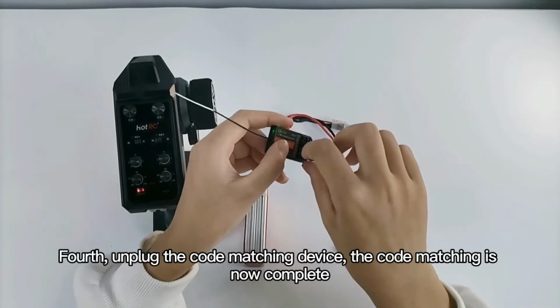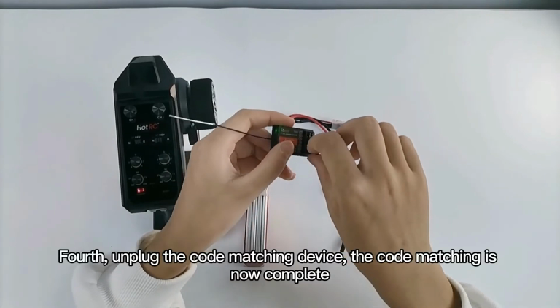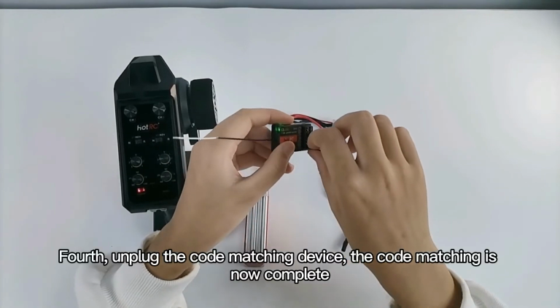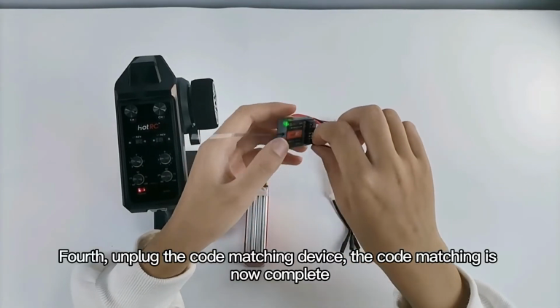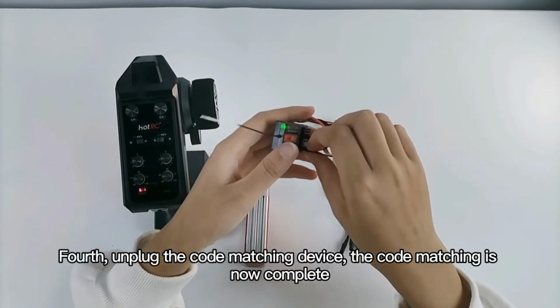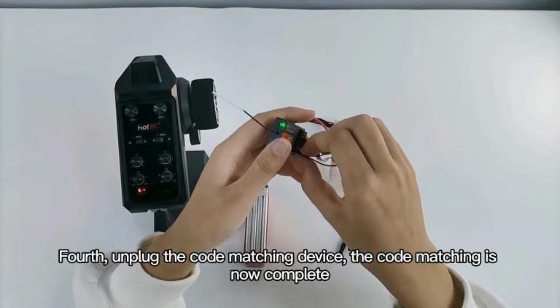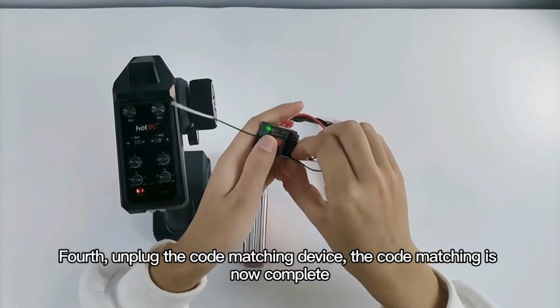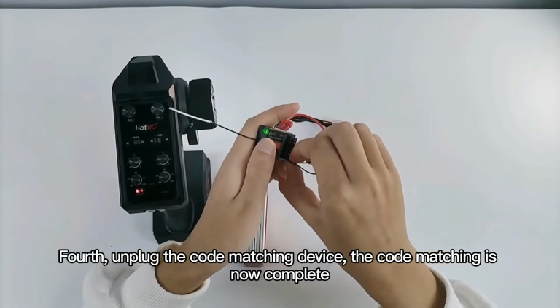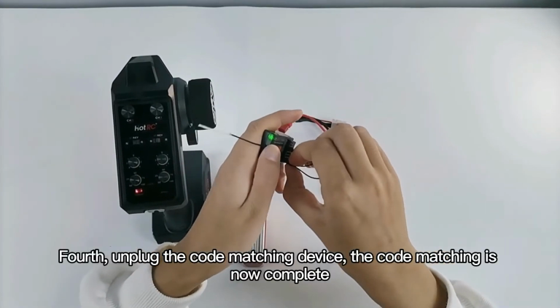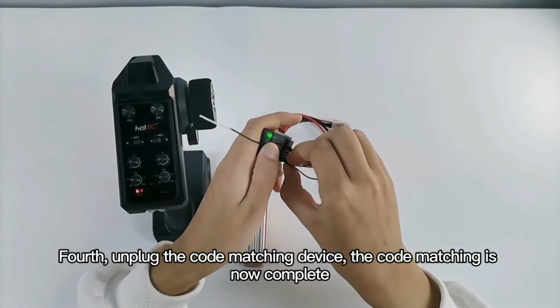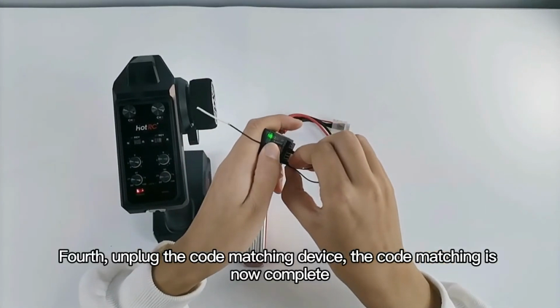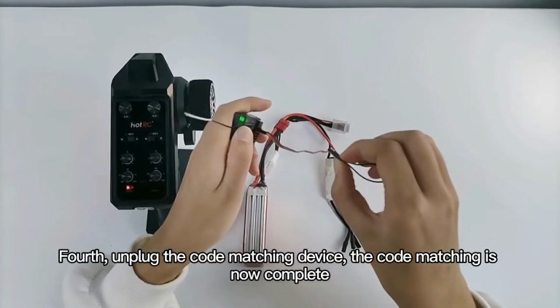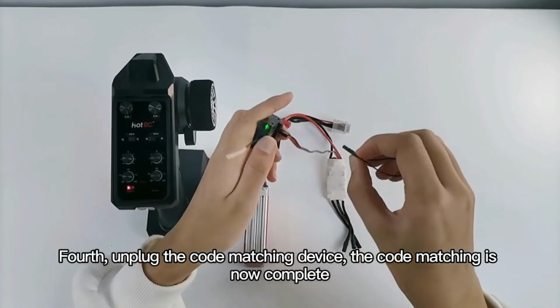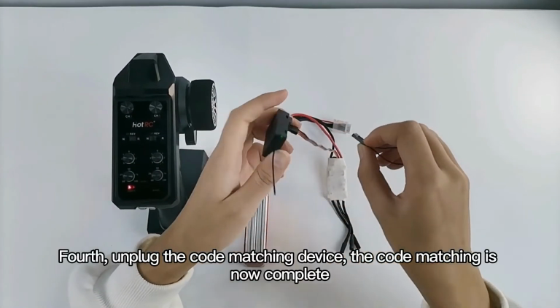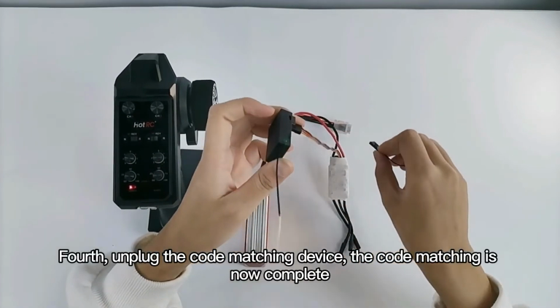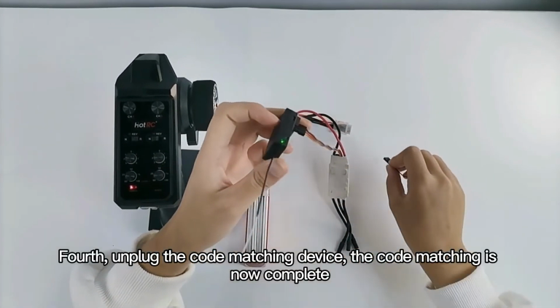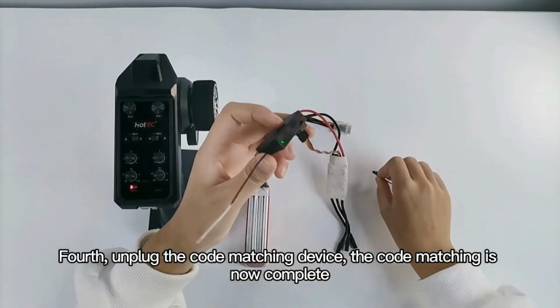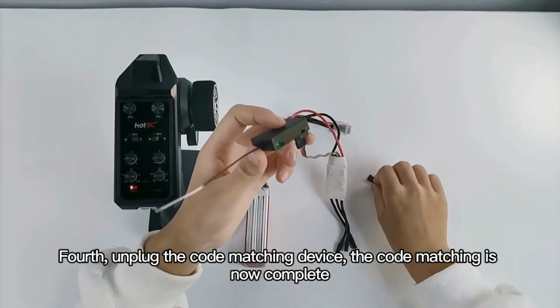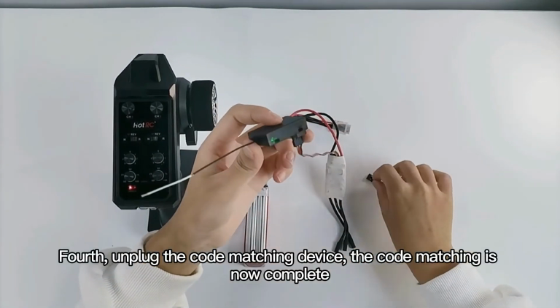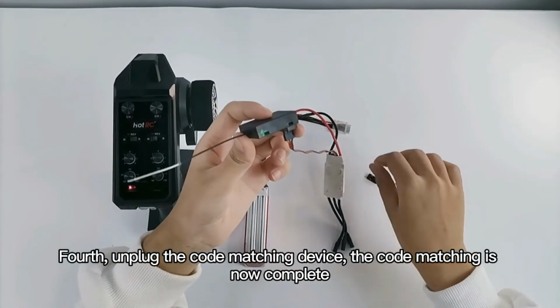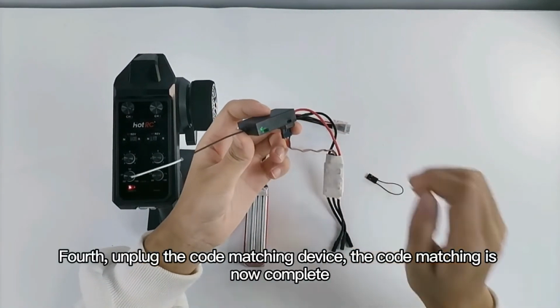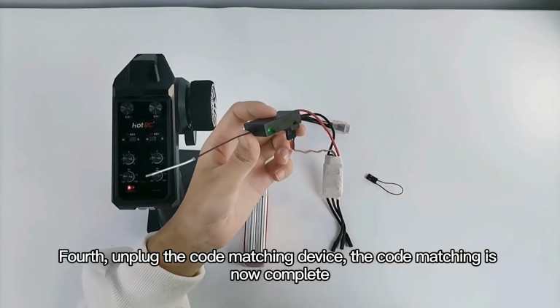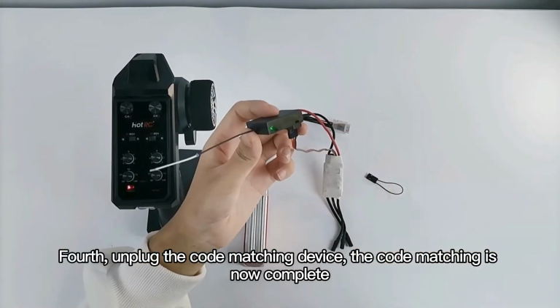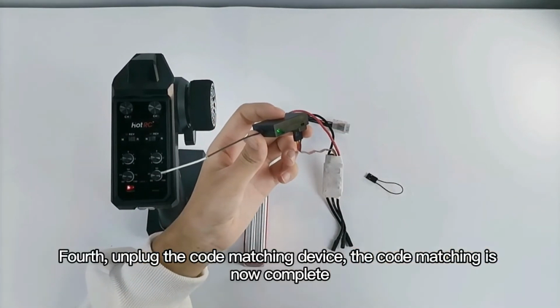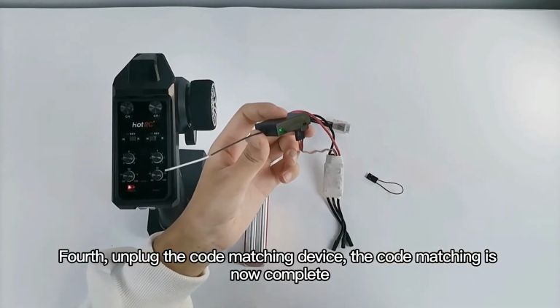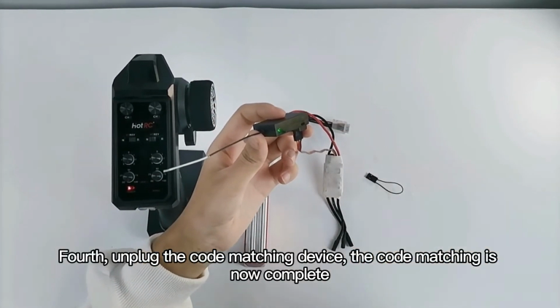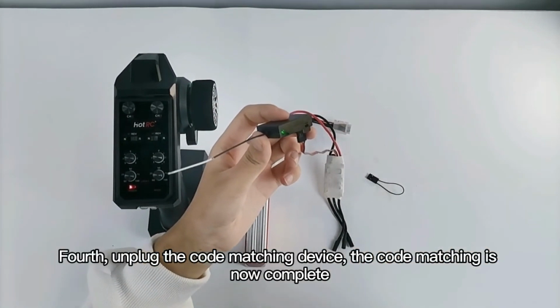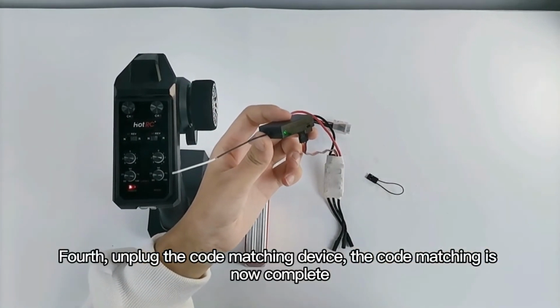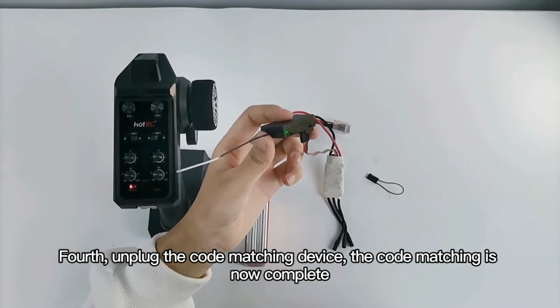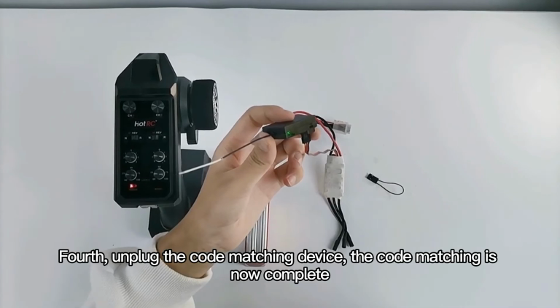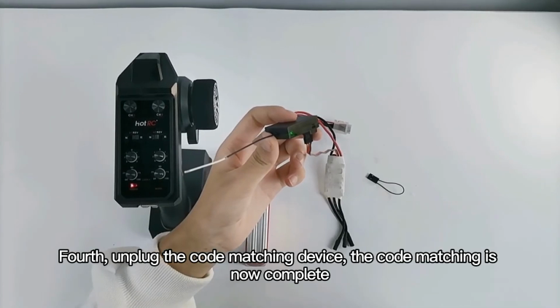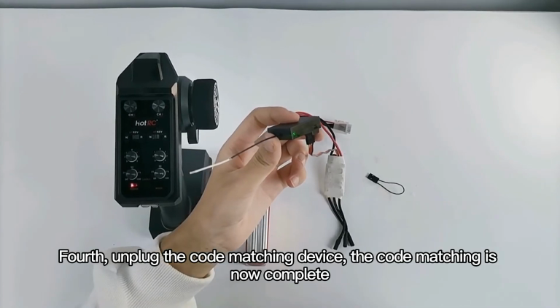Fourth, unplug the code matching device. The code matching is now complete.